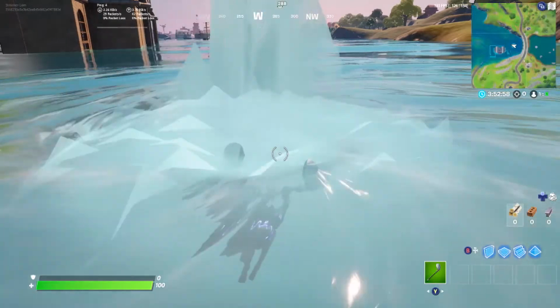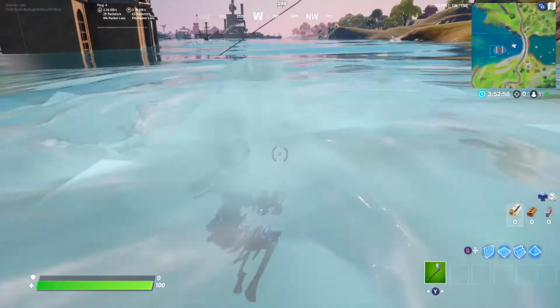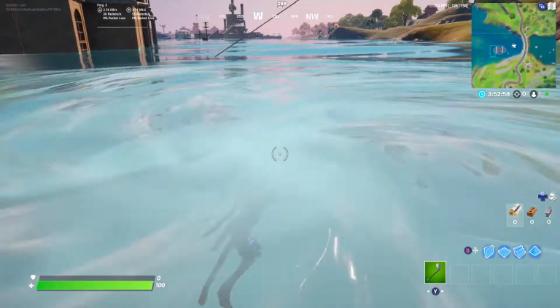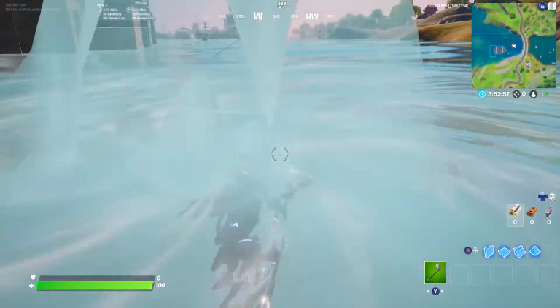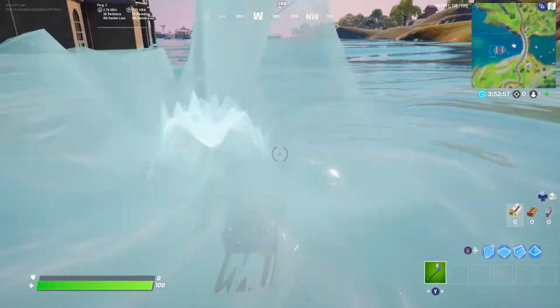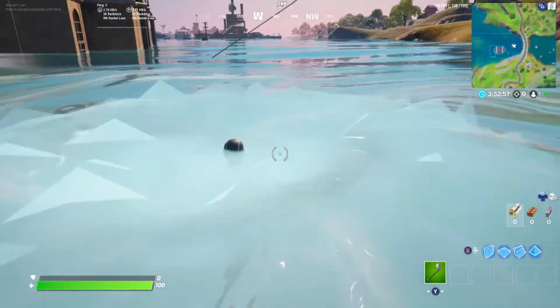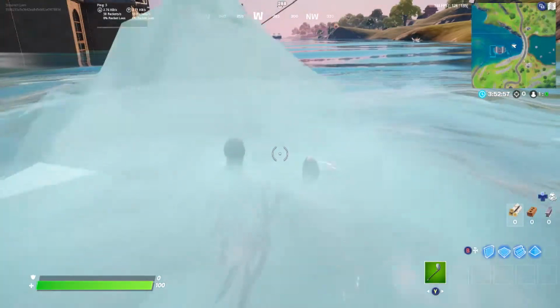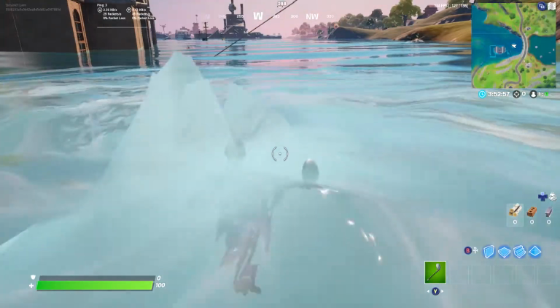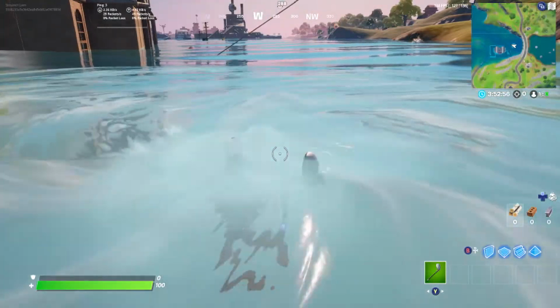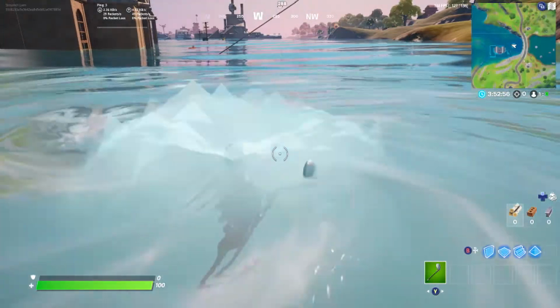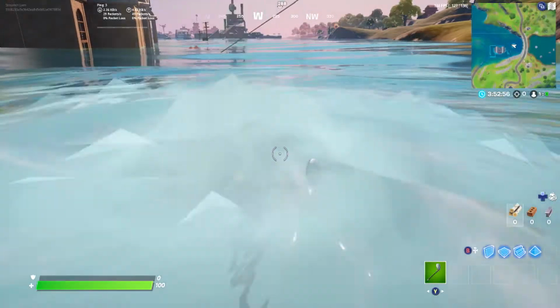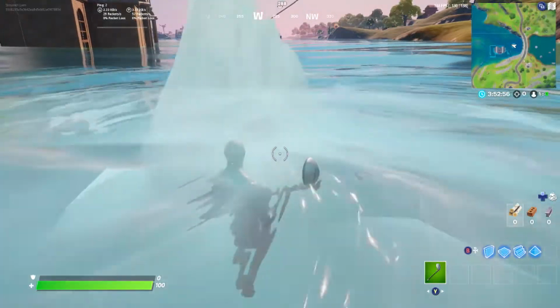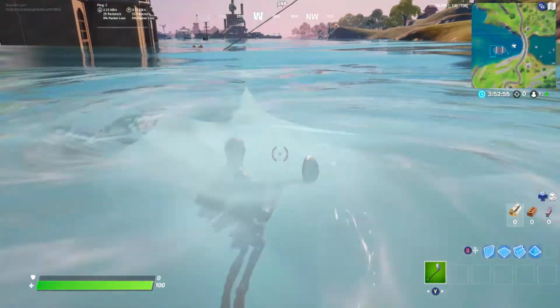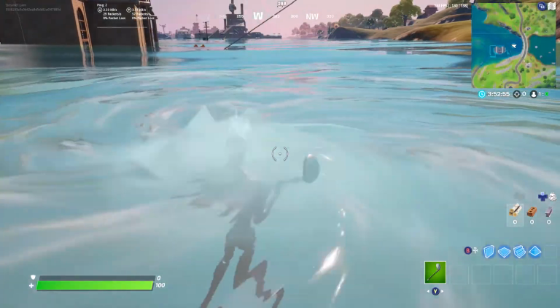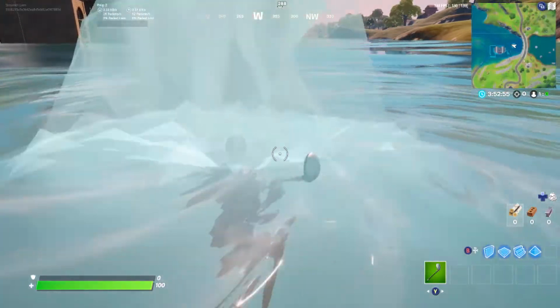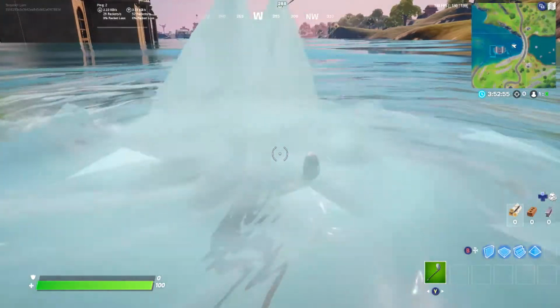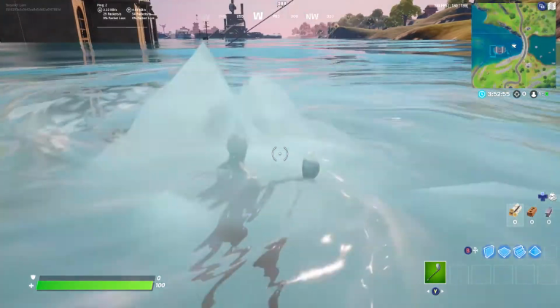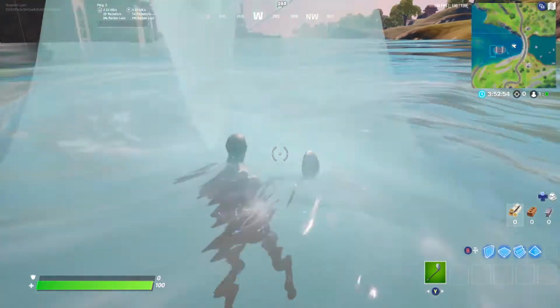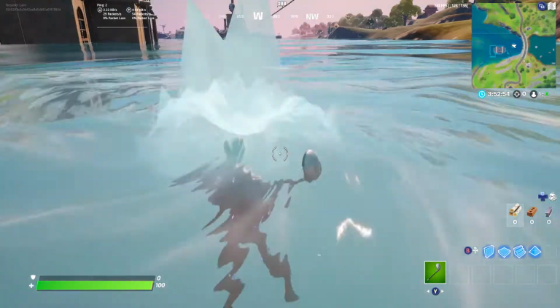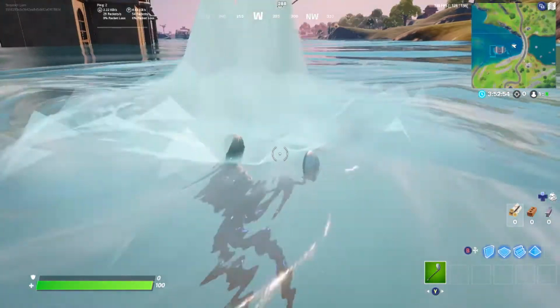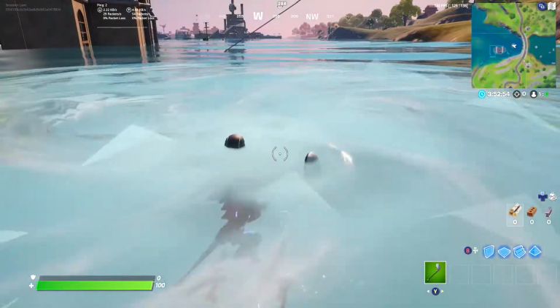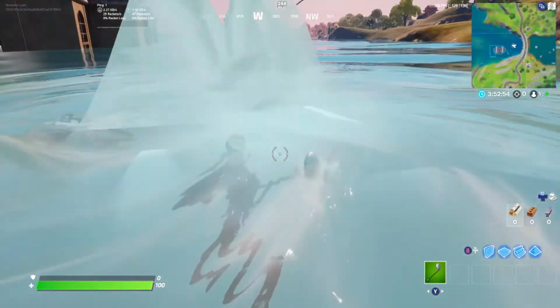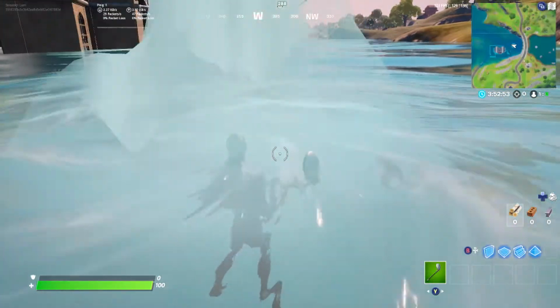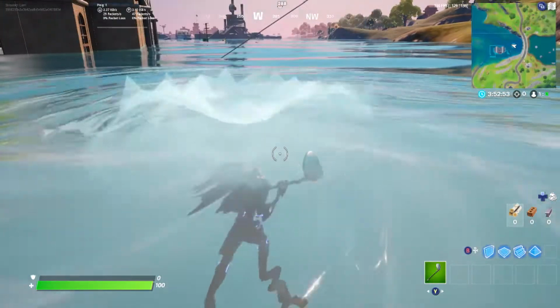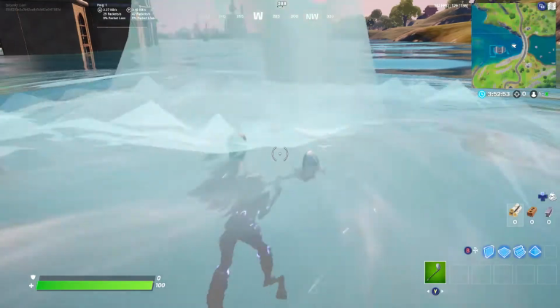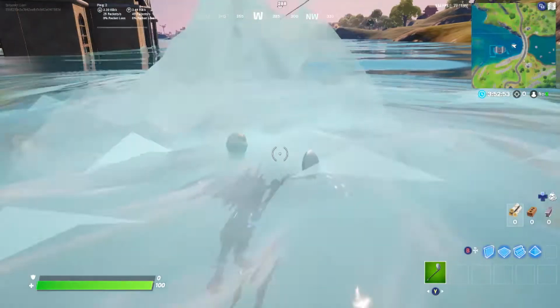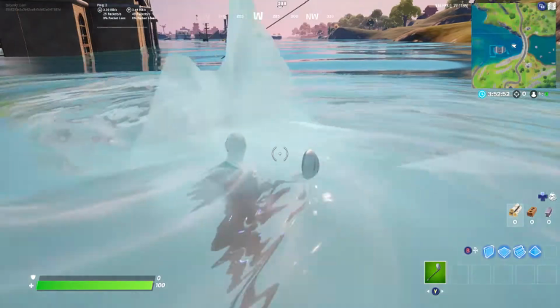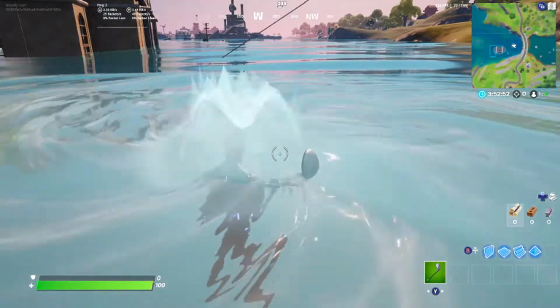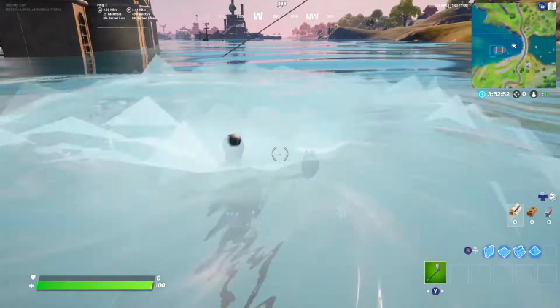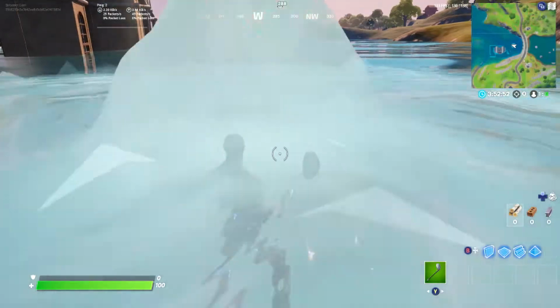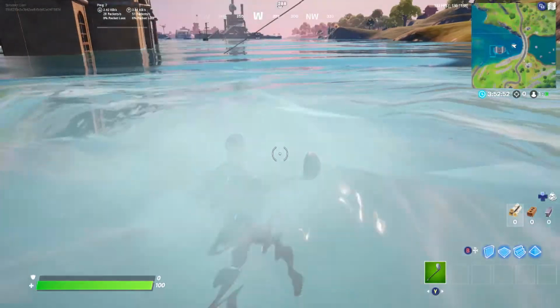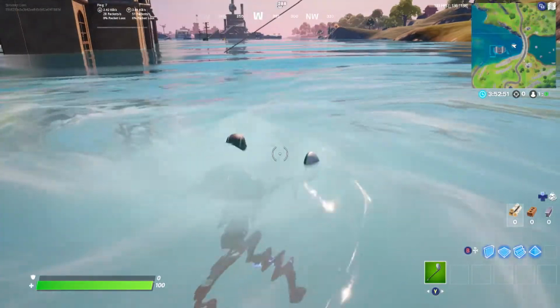That's how you go chop the whirlpool. Don't forget to like and sub if you haven't already, and I will see you guys in the next one.